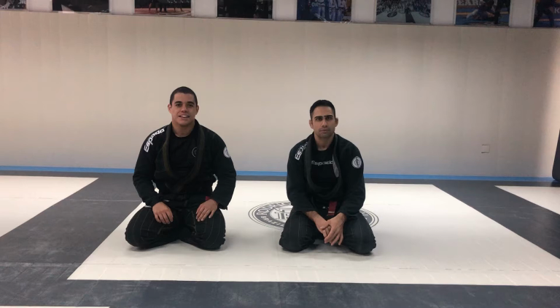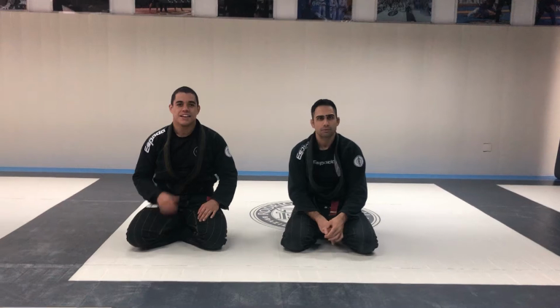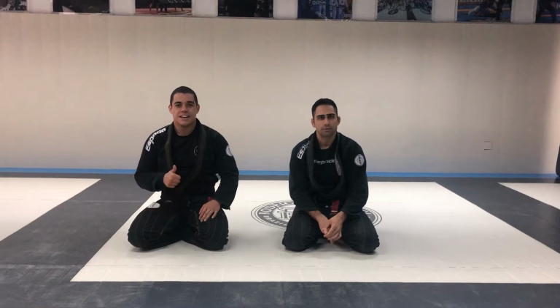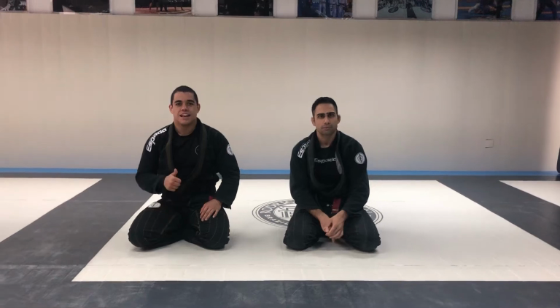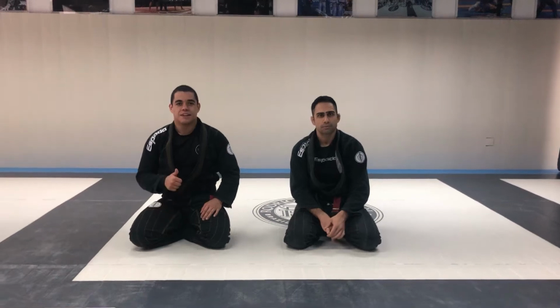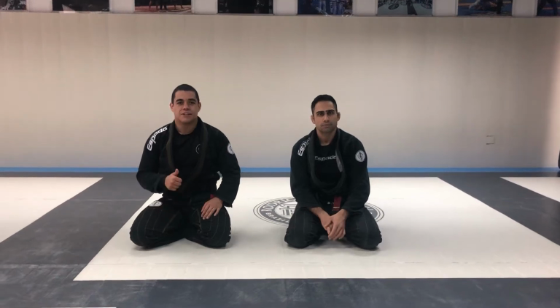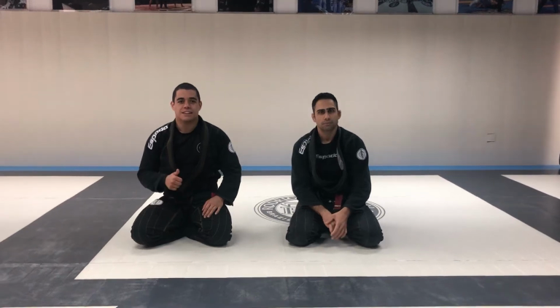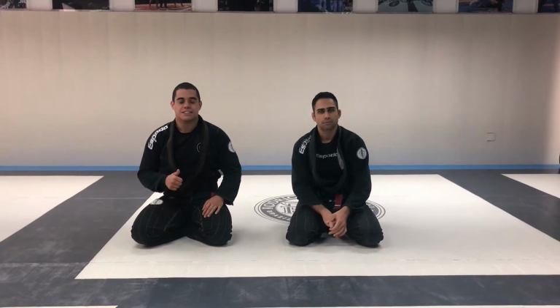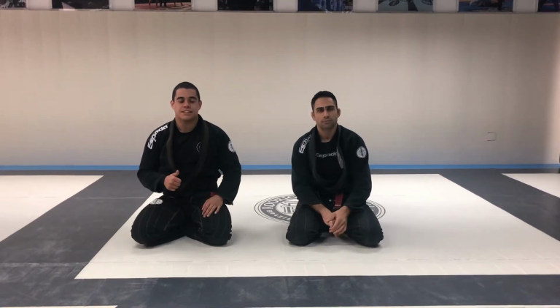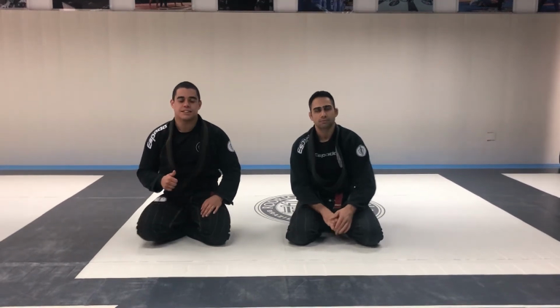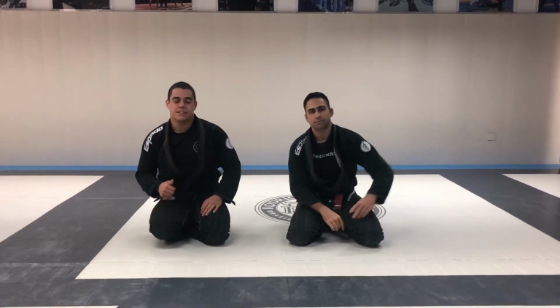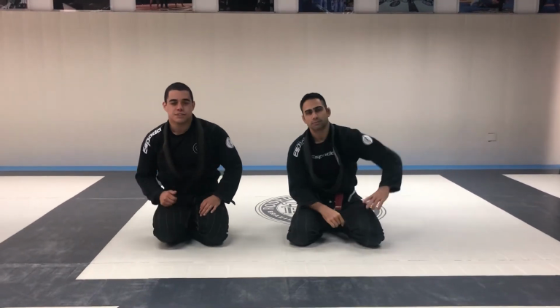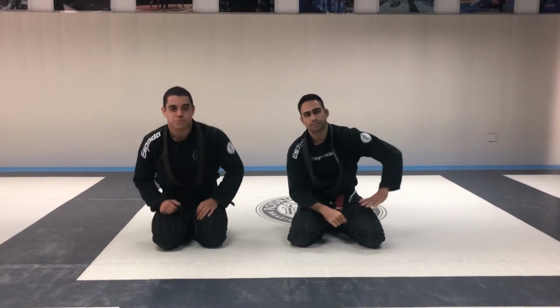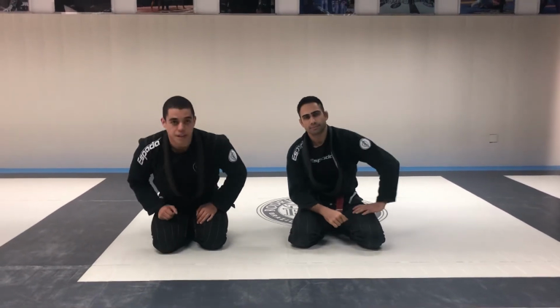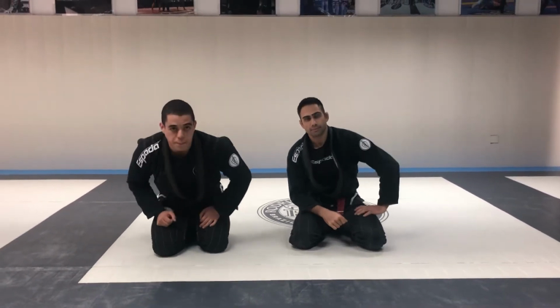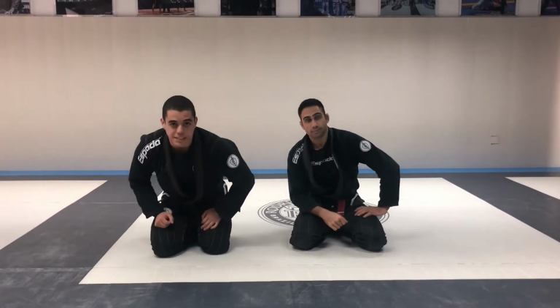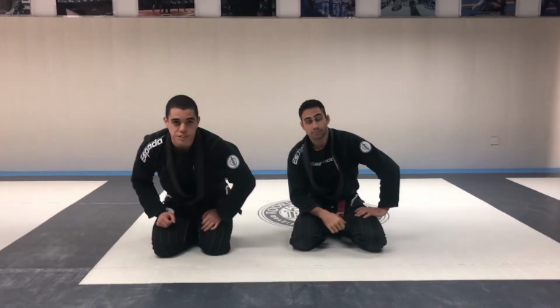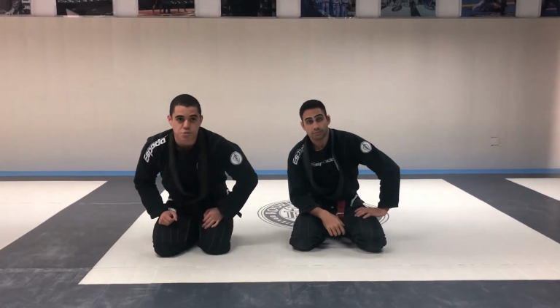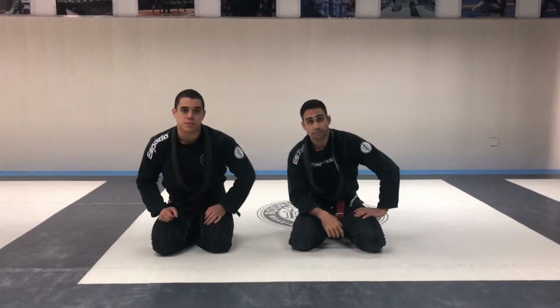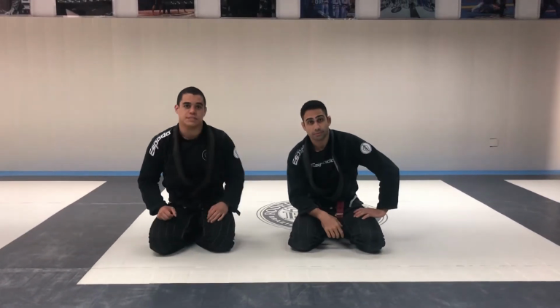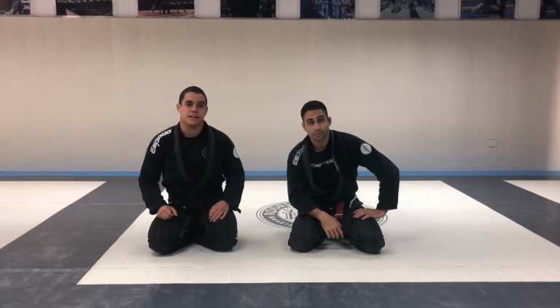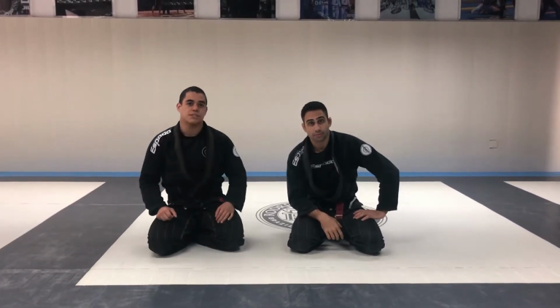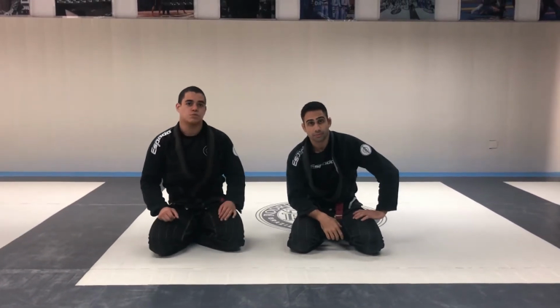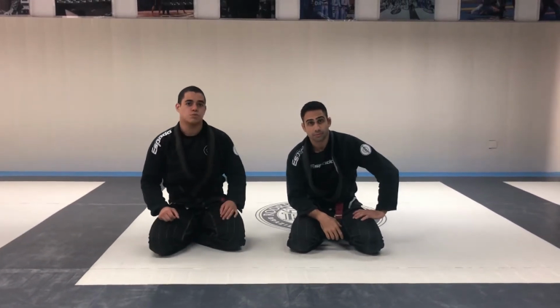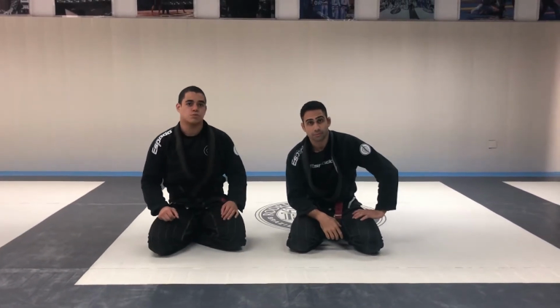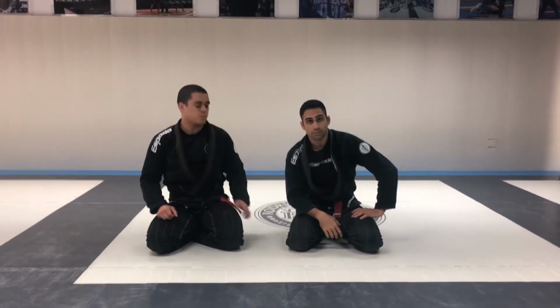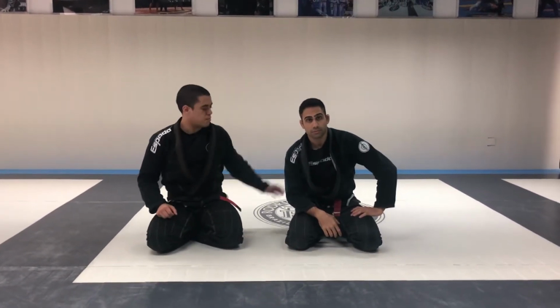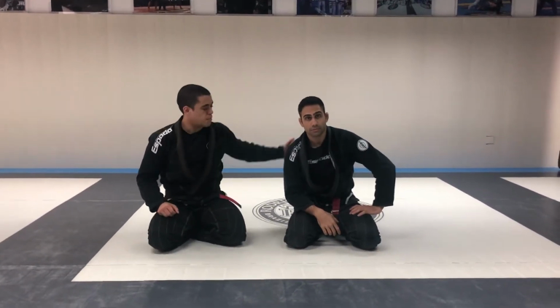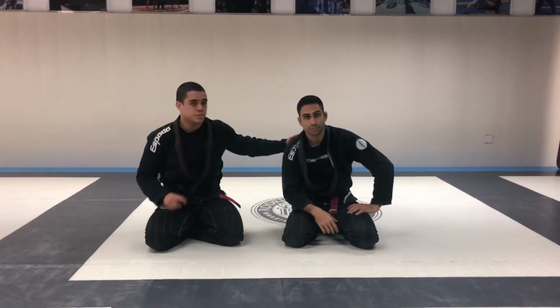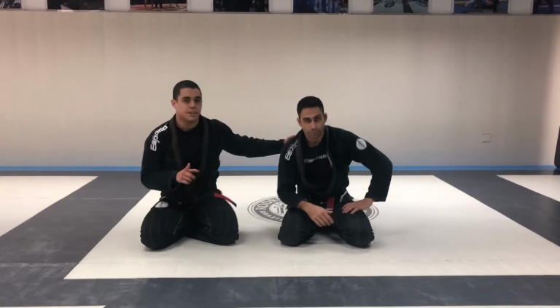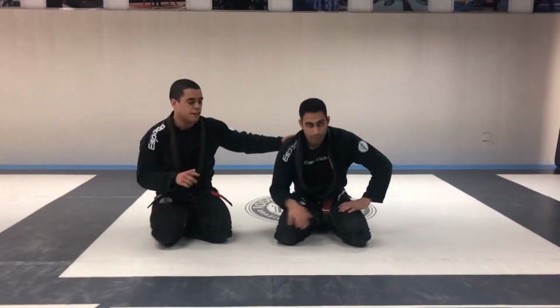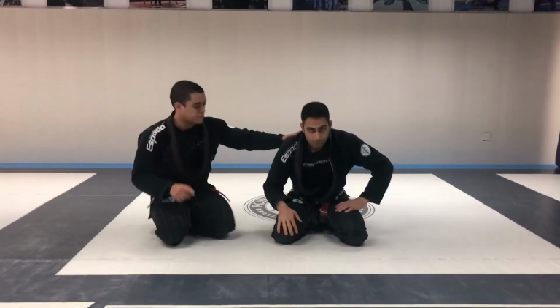Hello guys, today I pass choke, start turtle. Check it out.